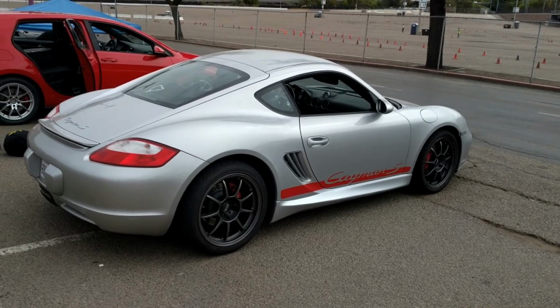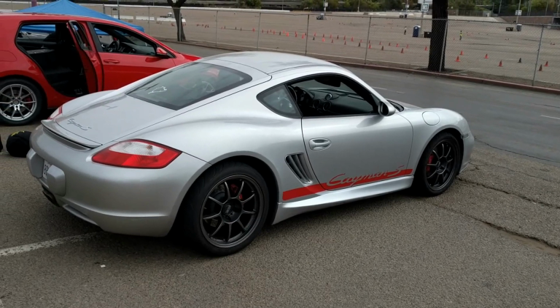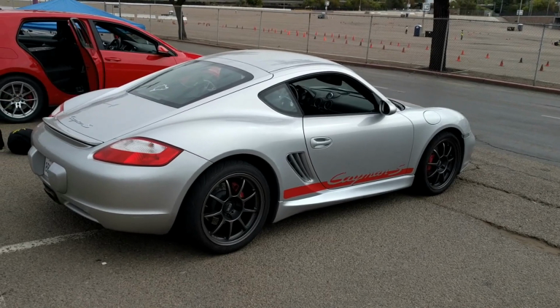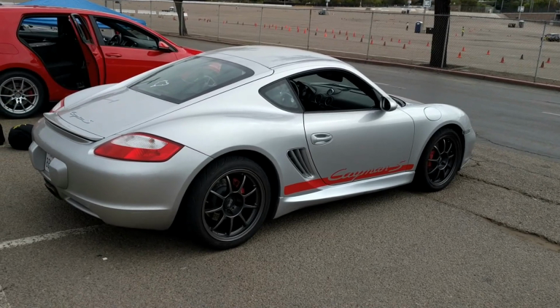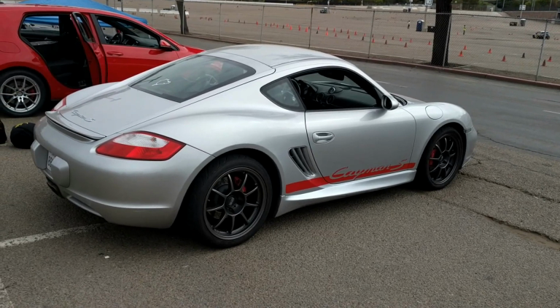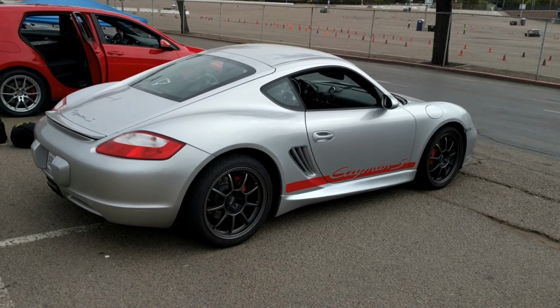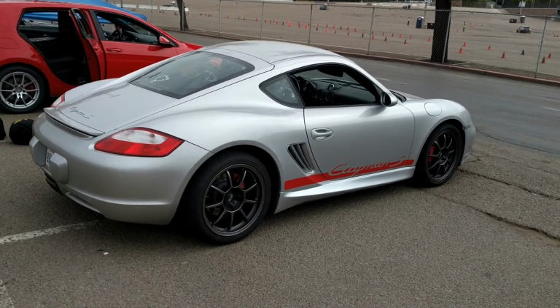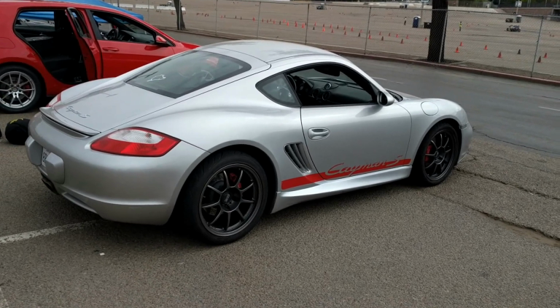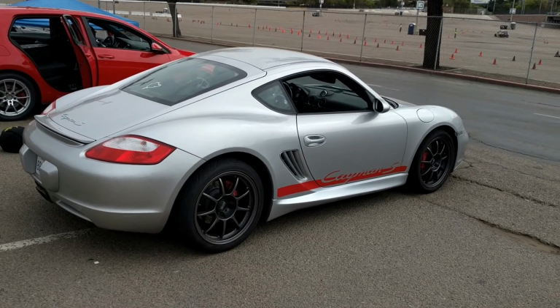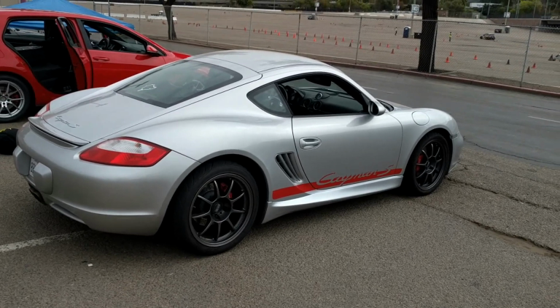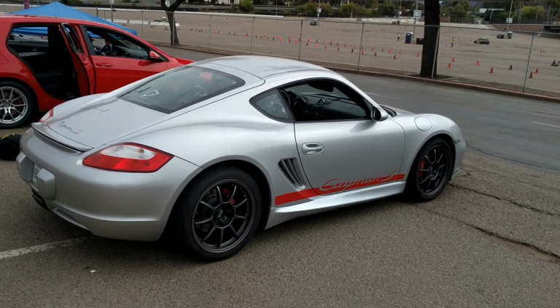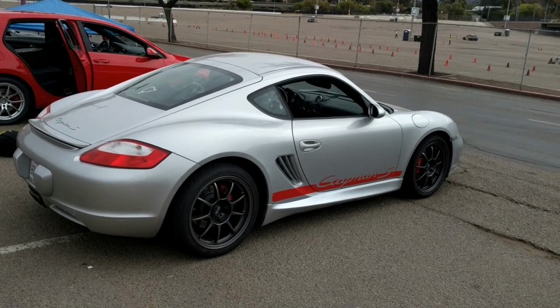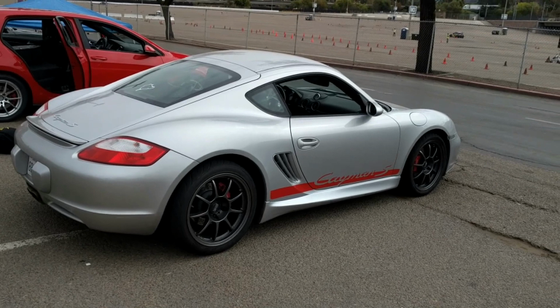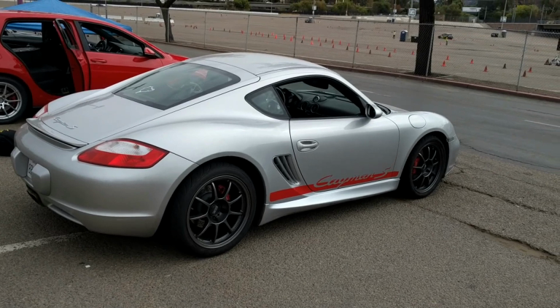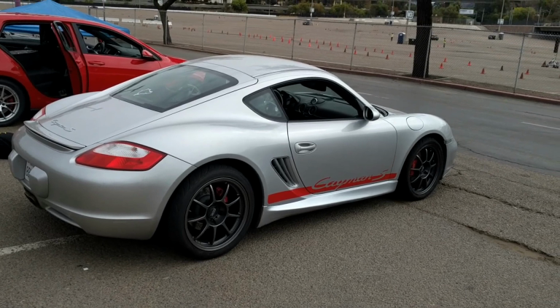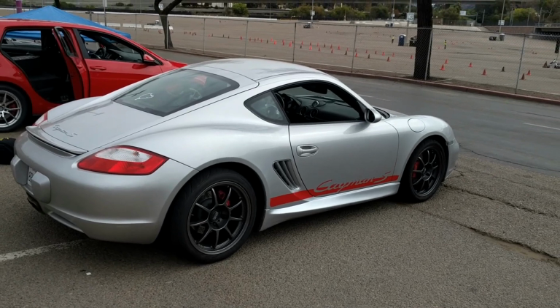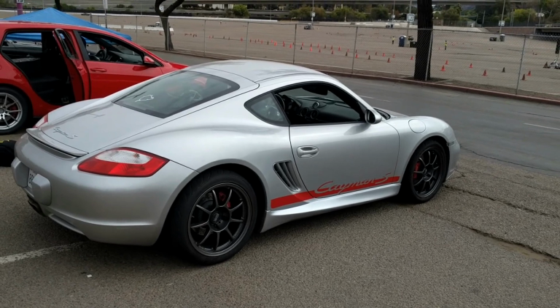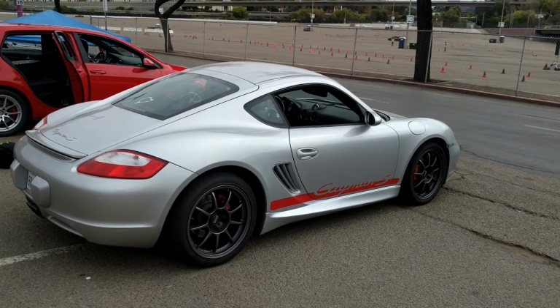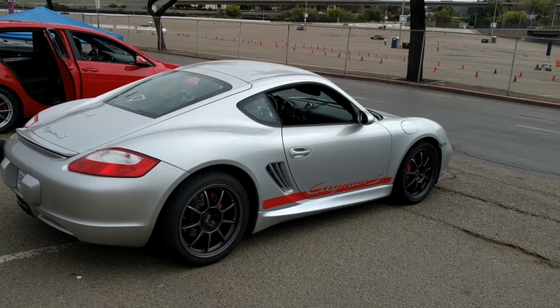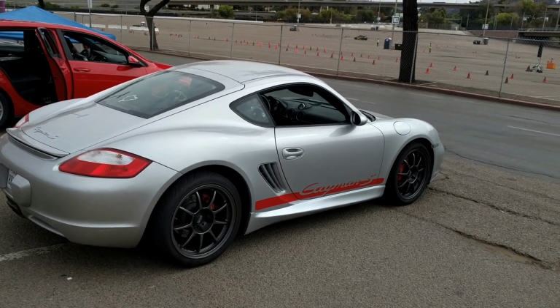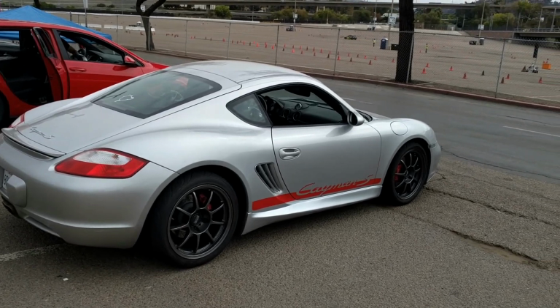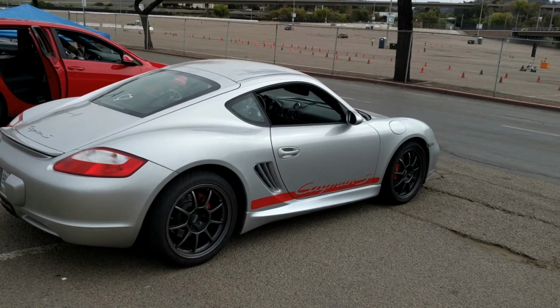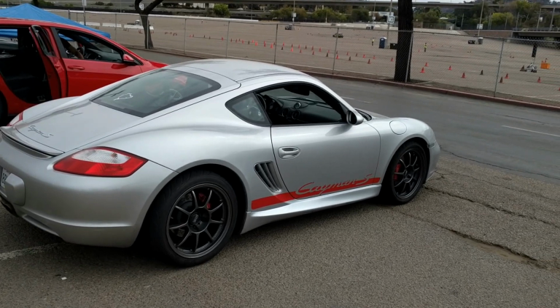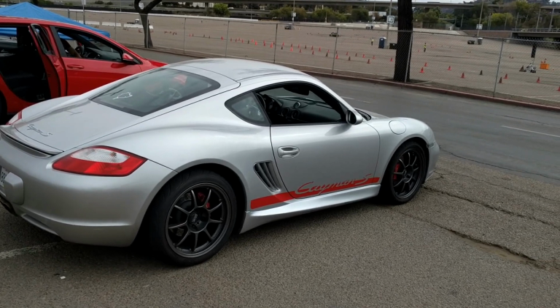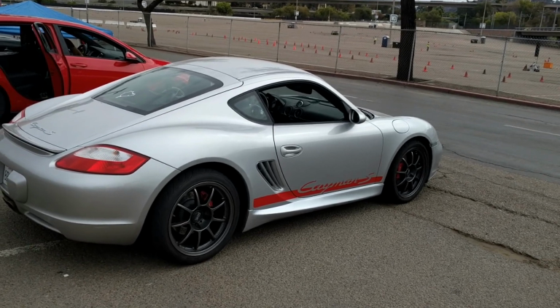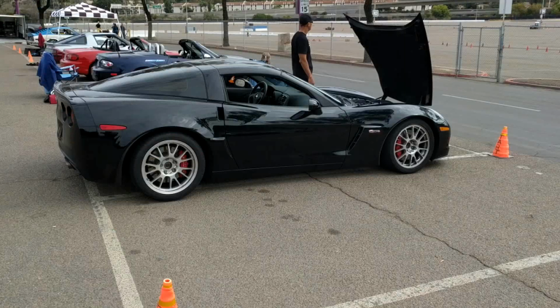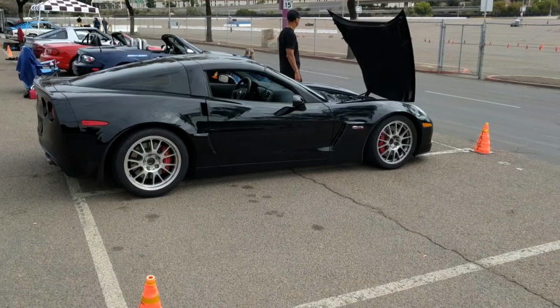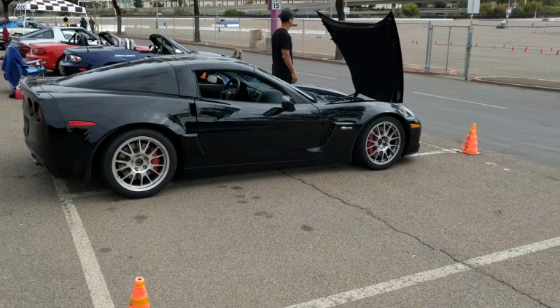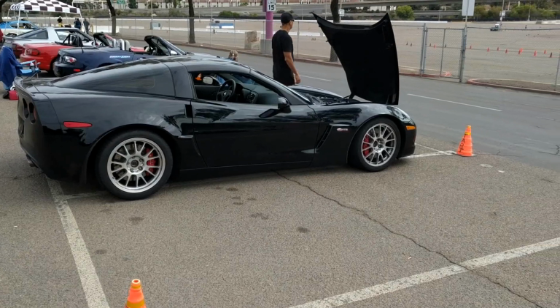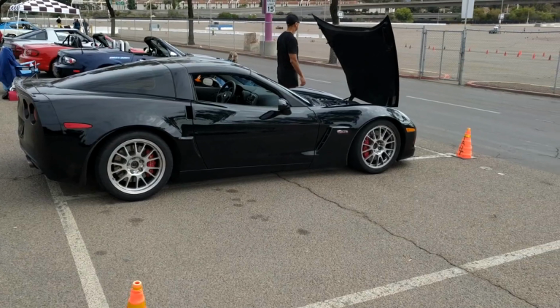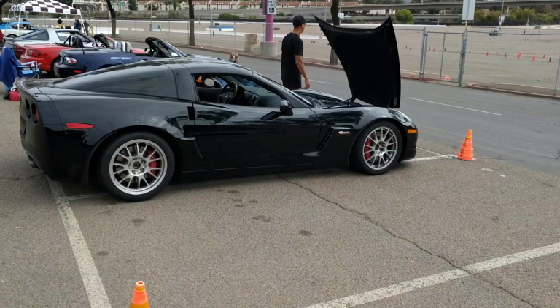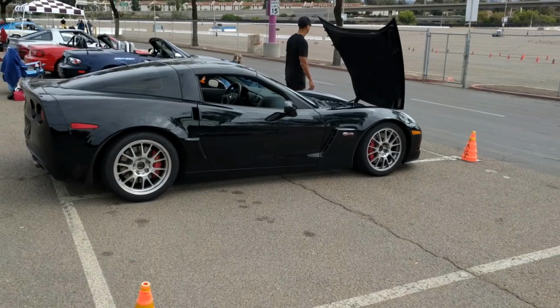It's a Cayman S. This is a very, very fast car on your autocross course. And this is me.